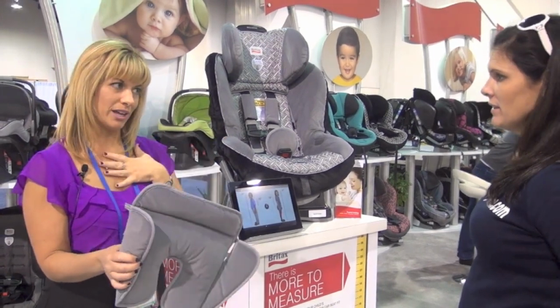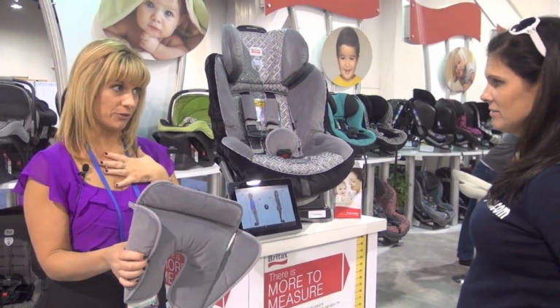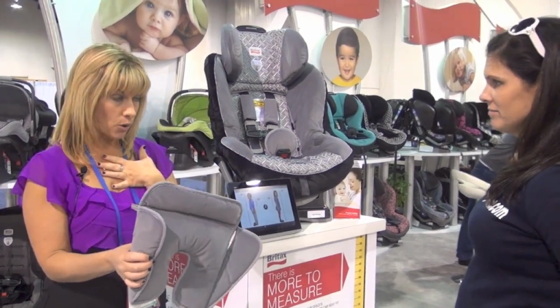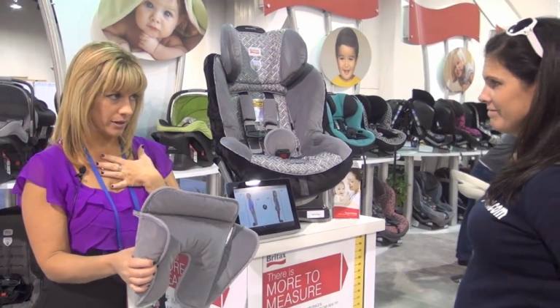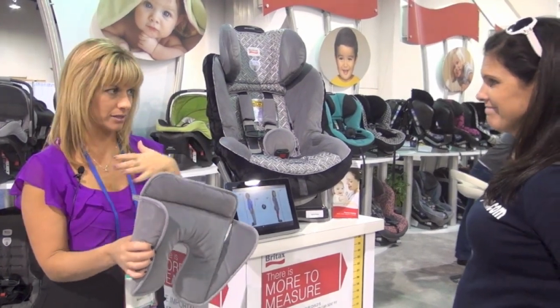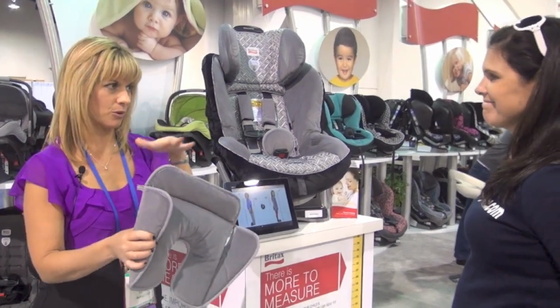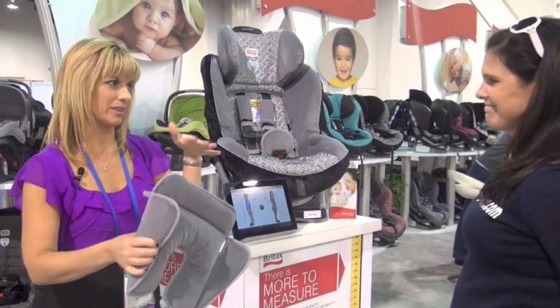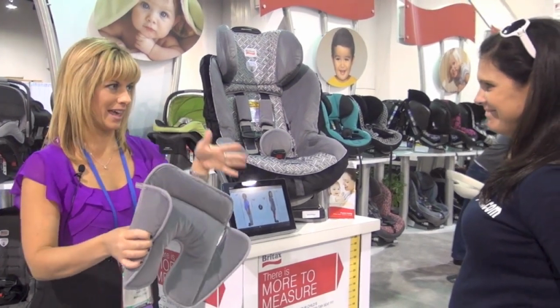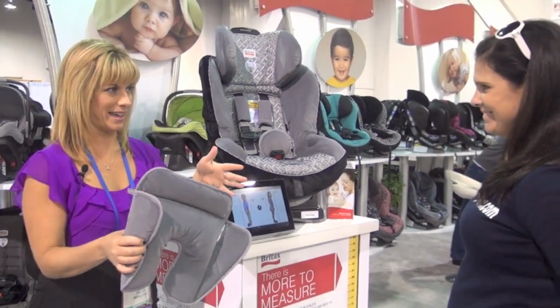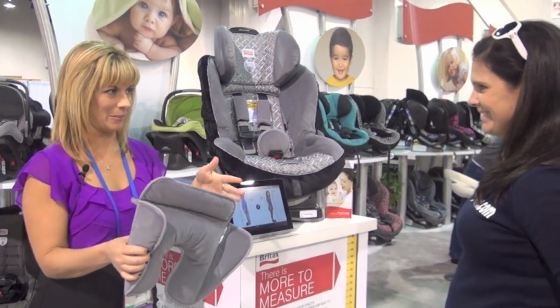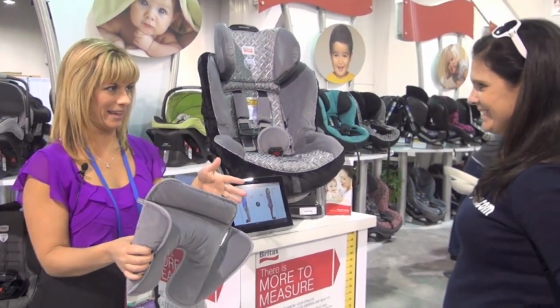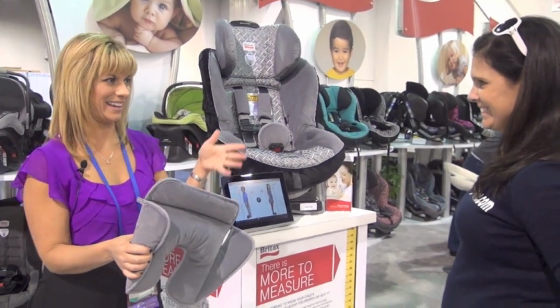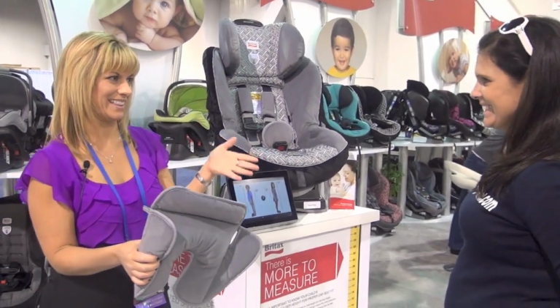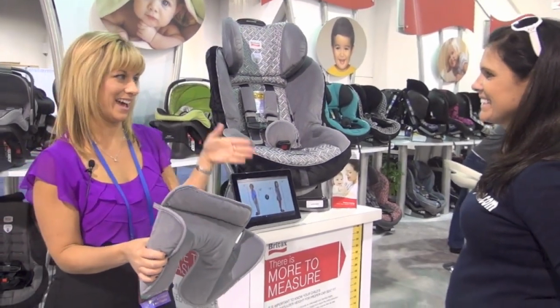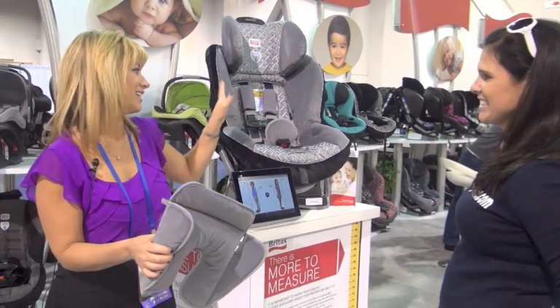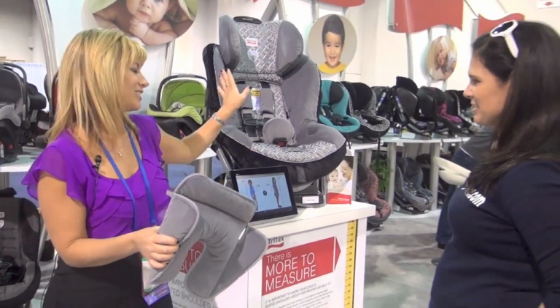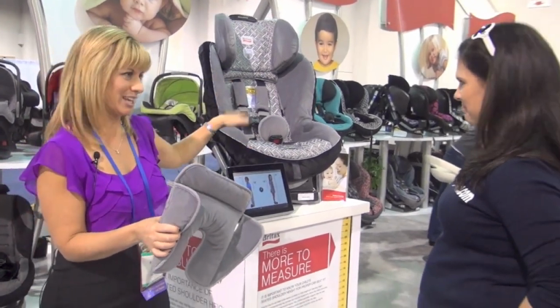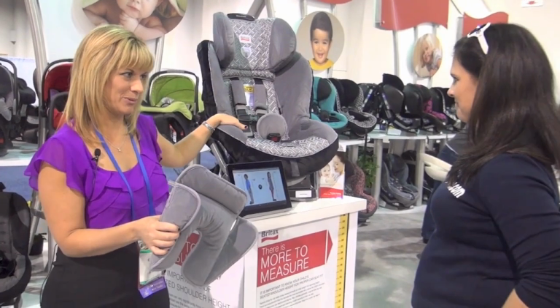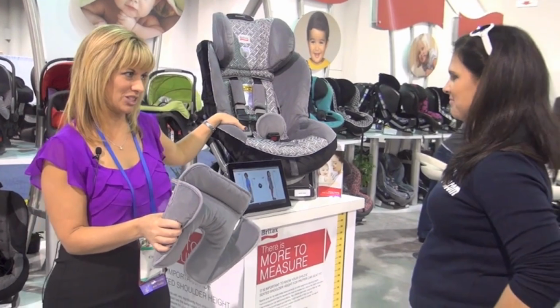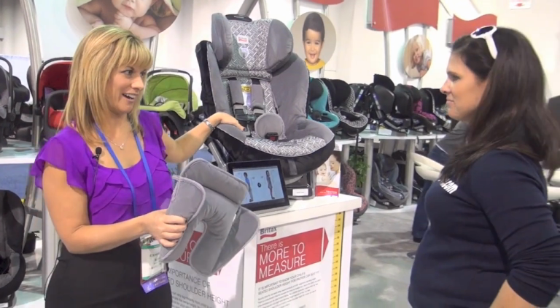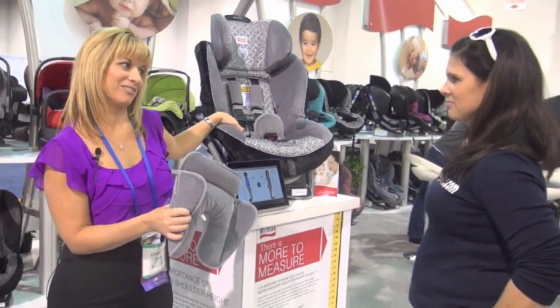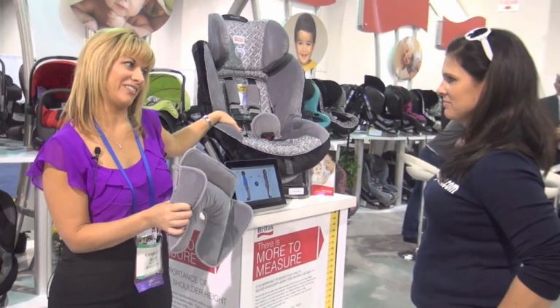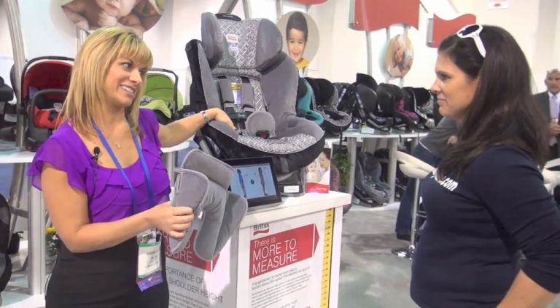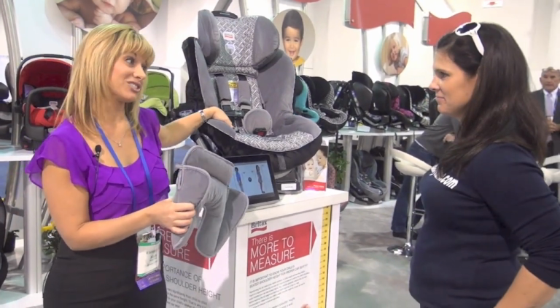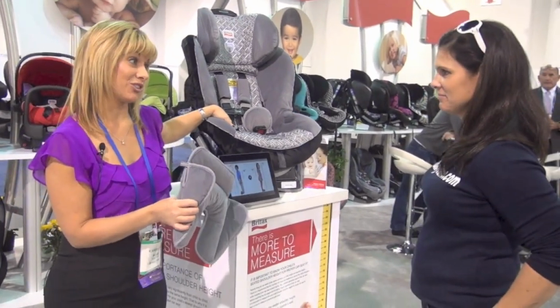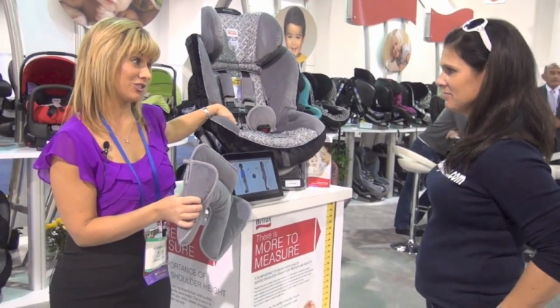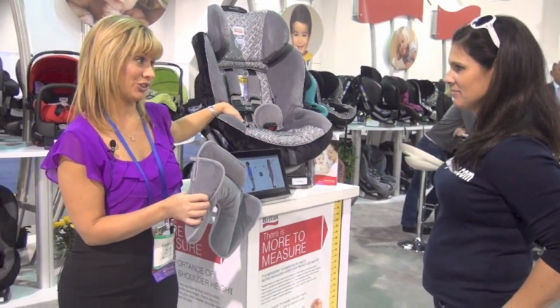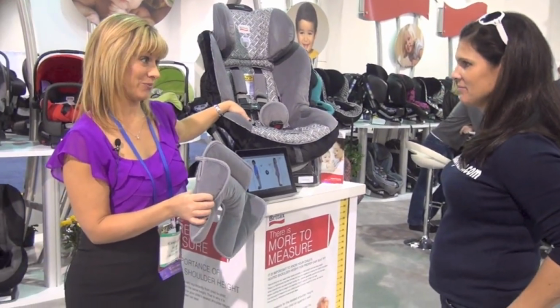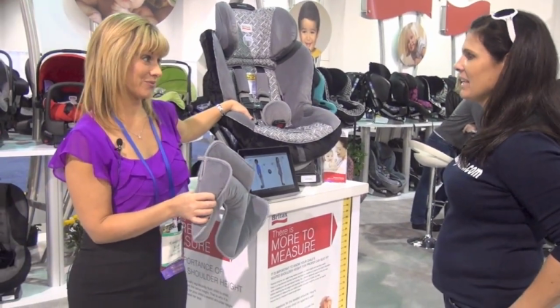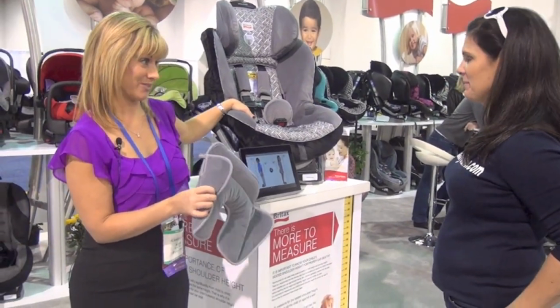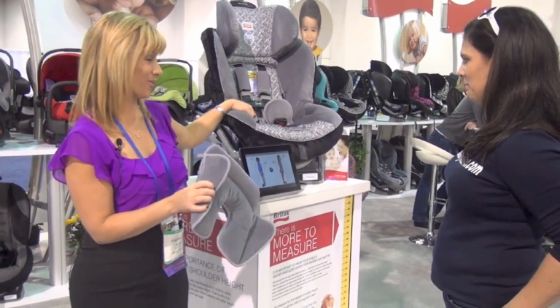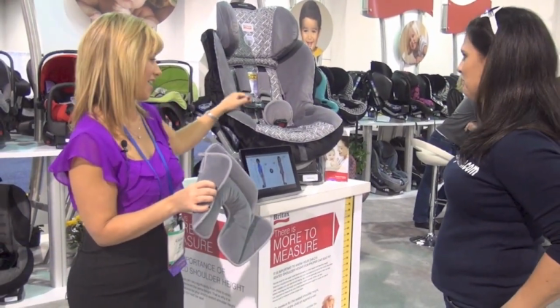We are, of course, aligned with the AAP in recommending that you keep your child rear facing until they're 2 years old.